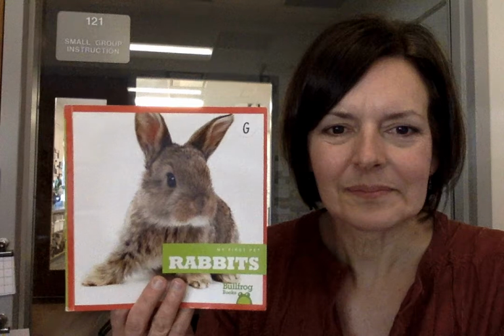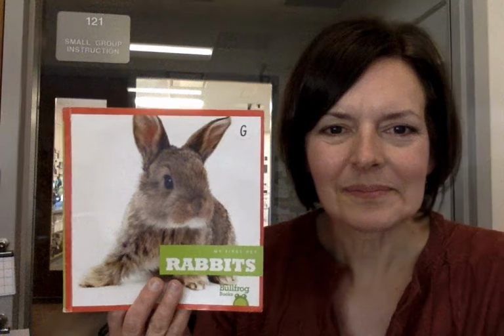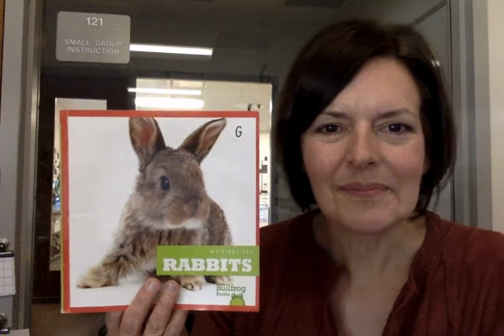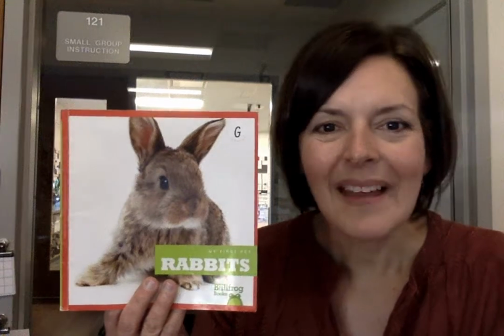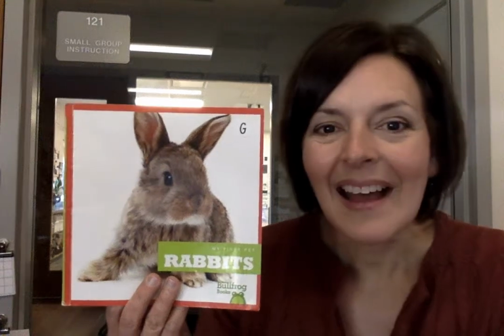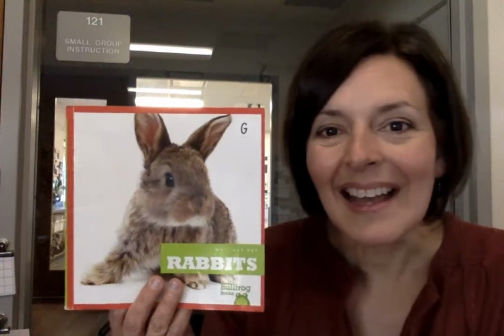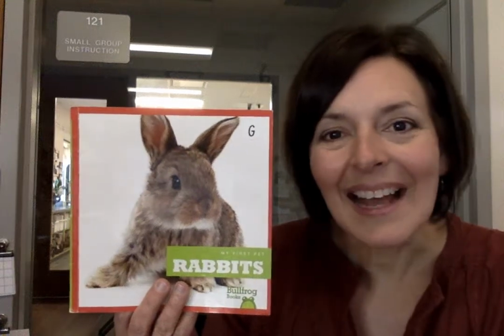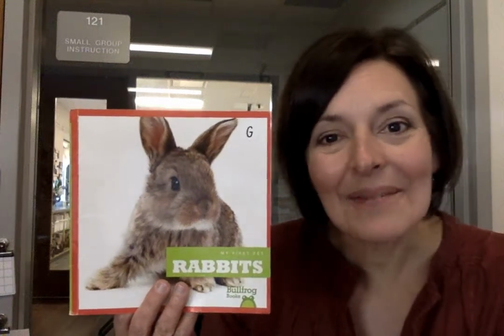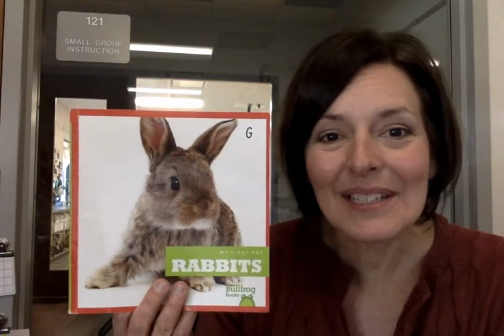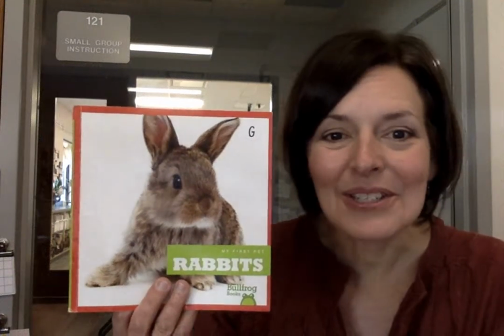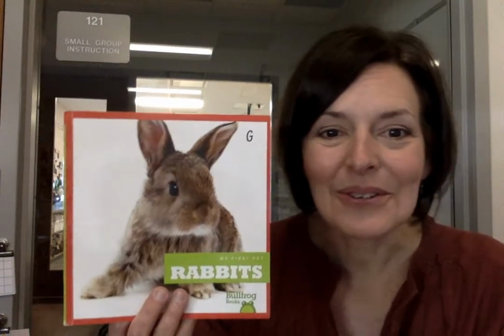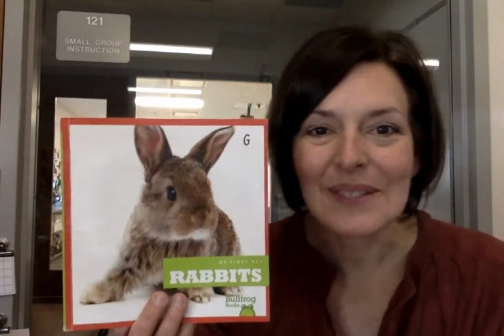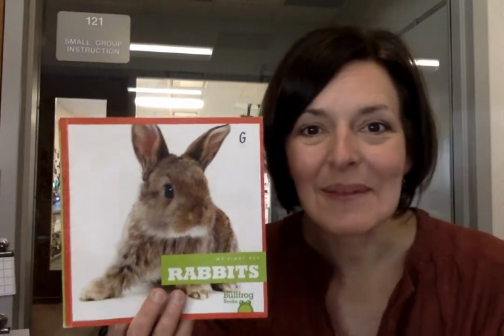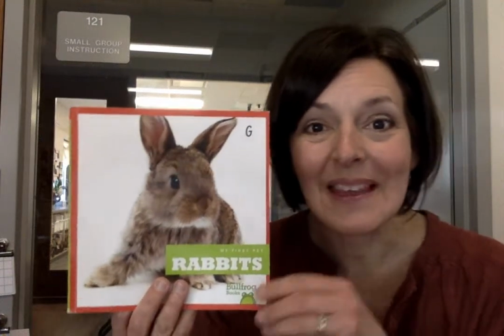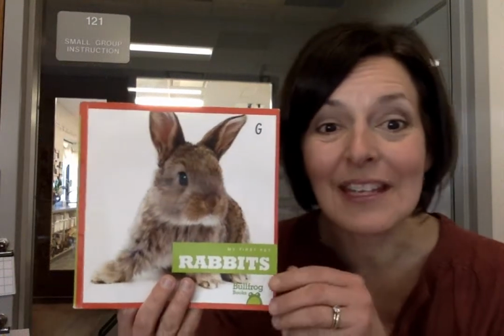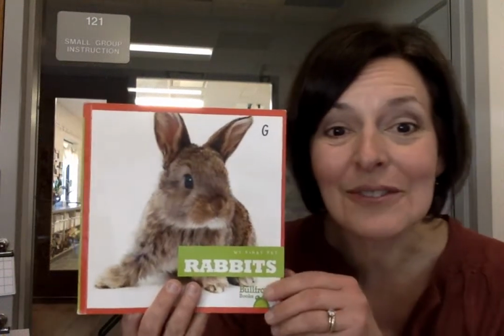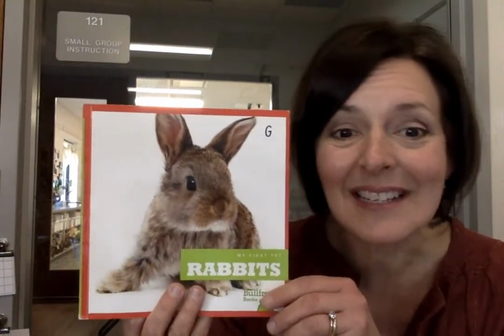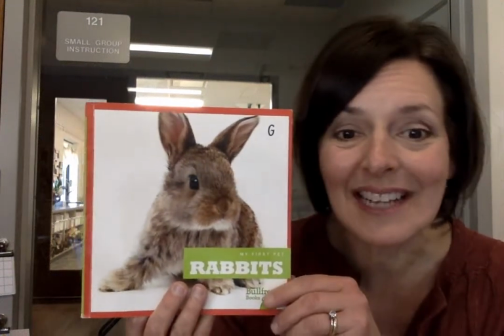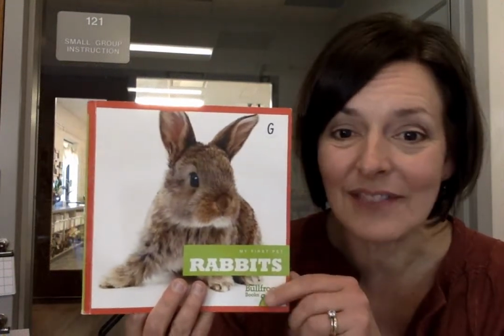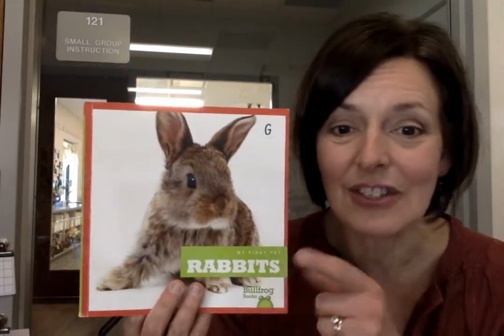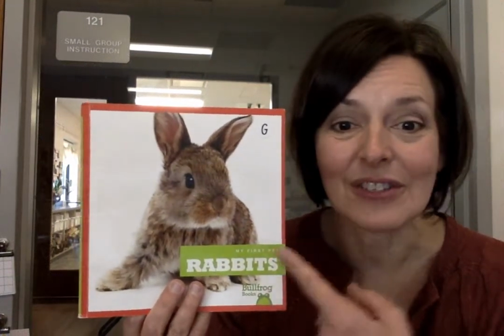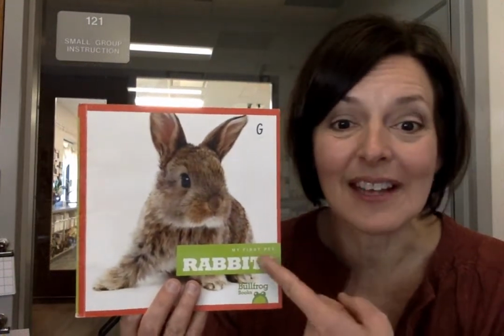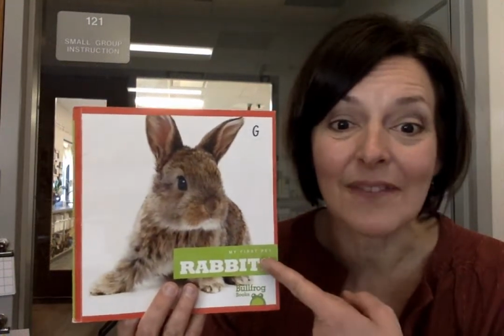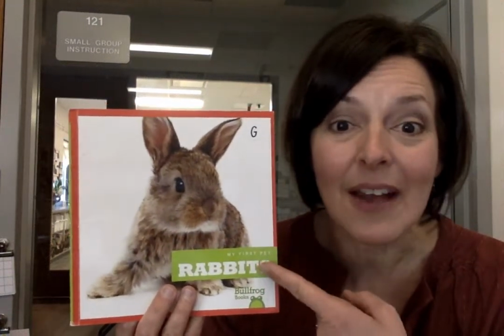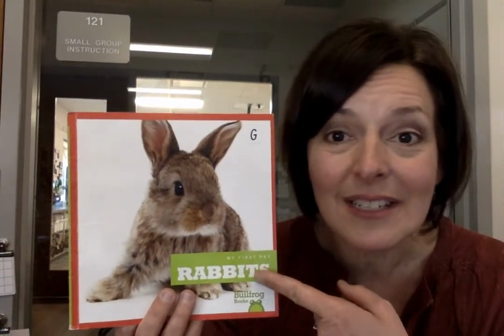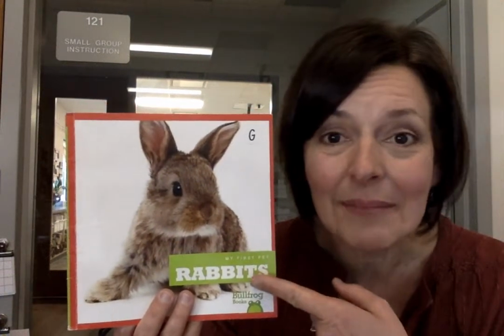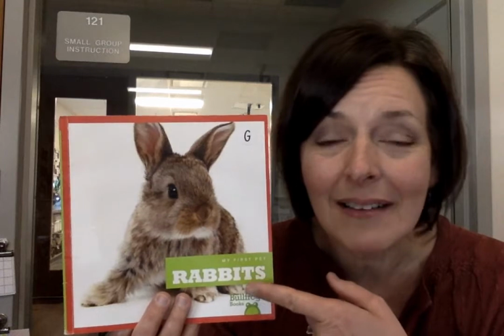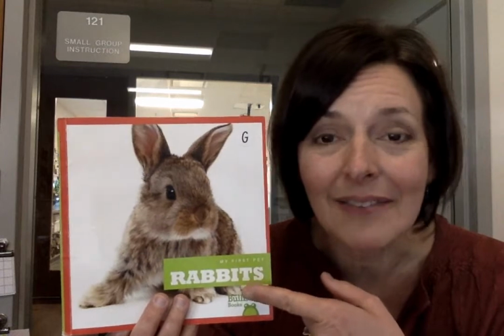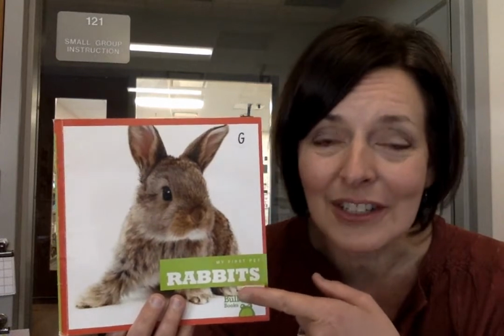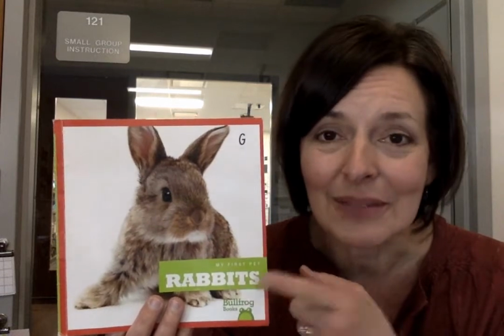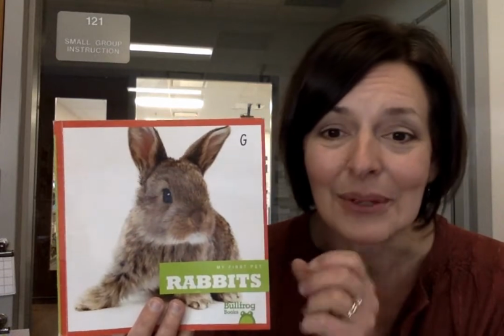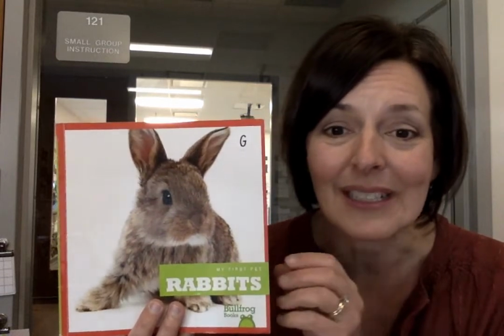Hi! I wanted to show you some of the interesting text features that I found in my nonfiction books.